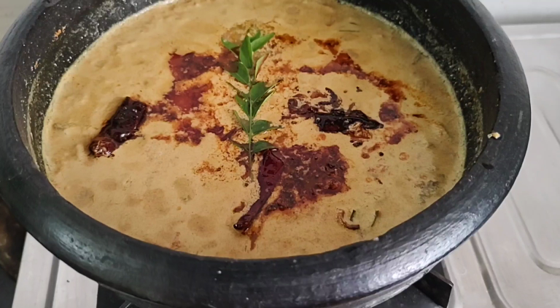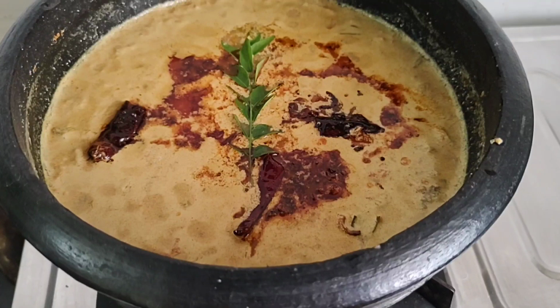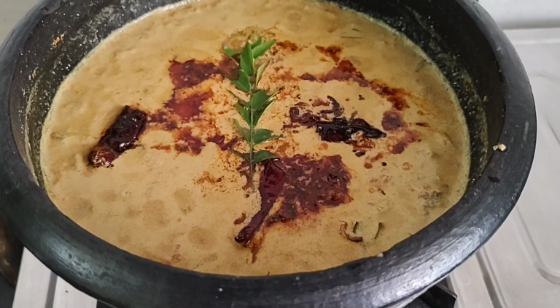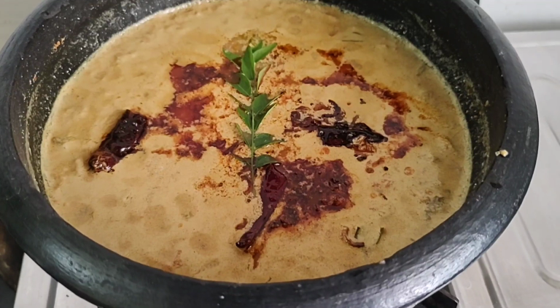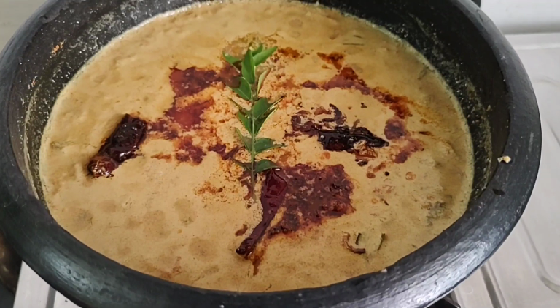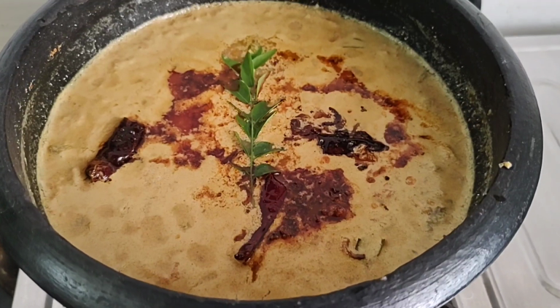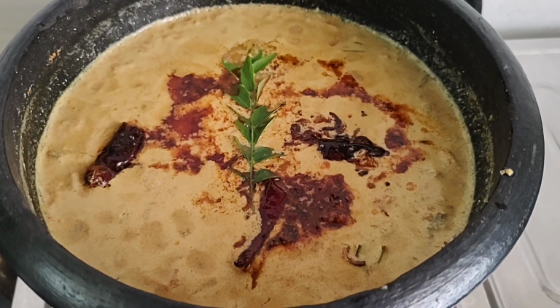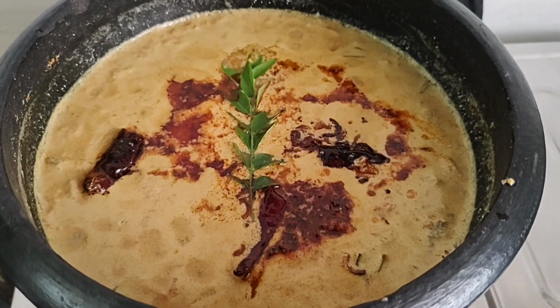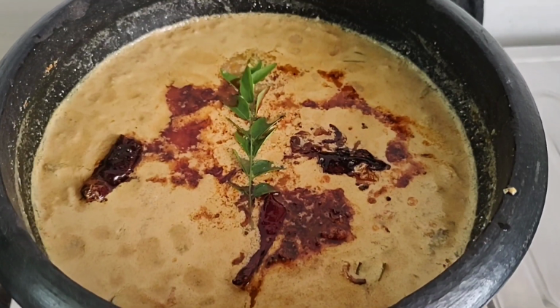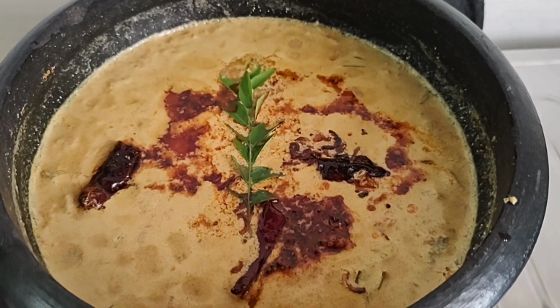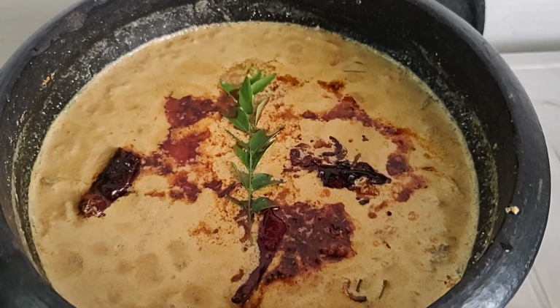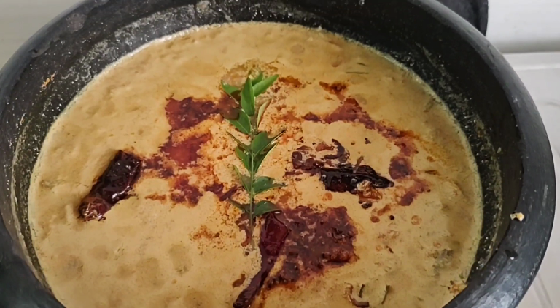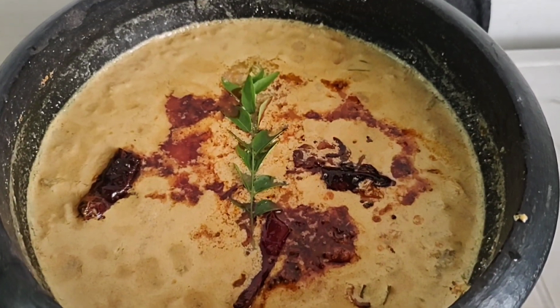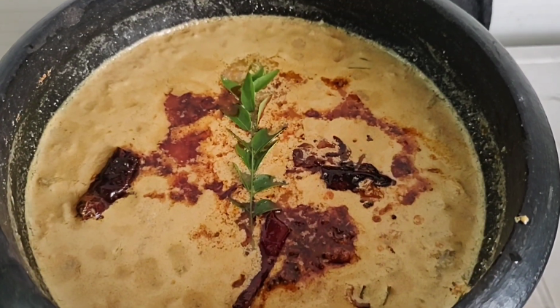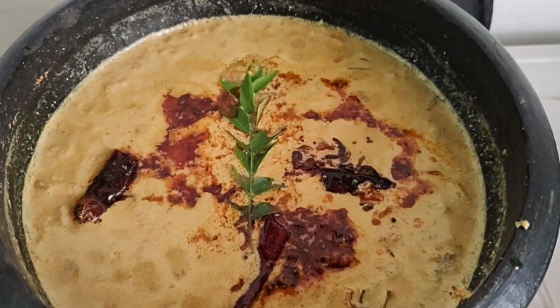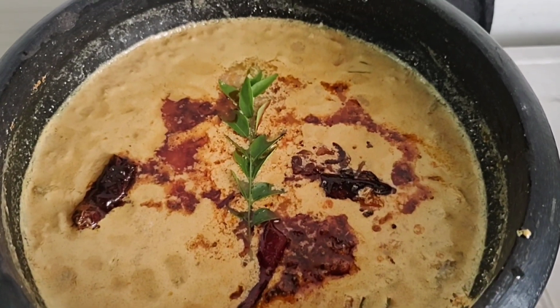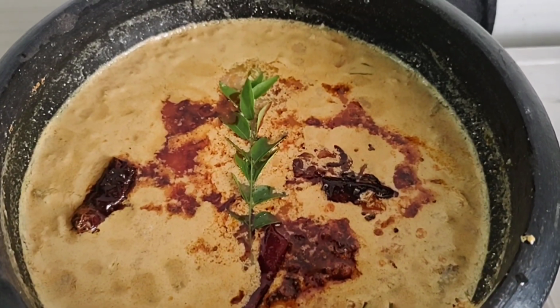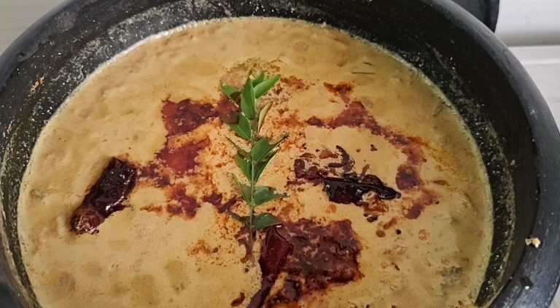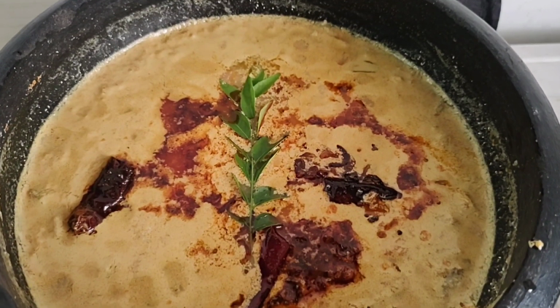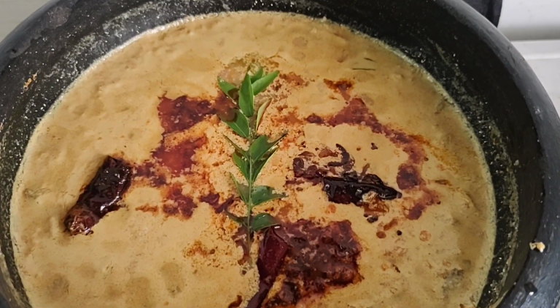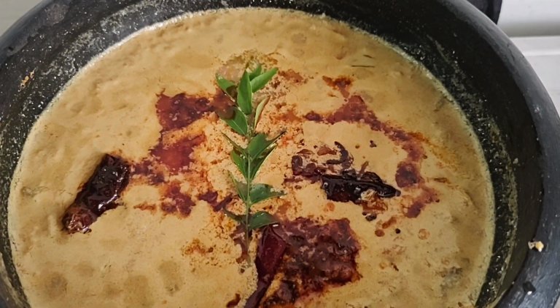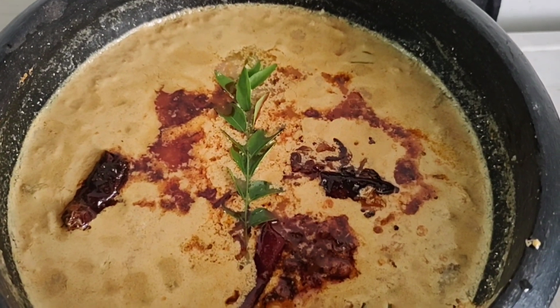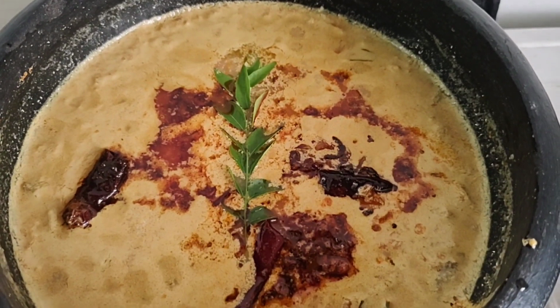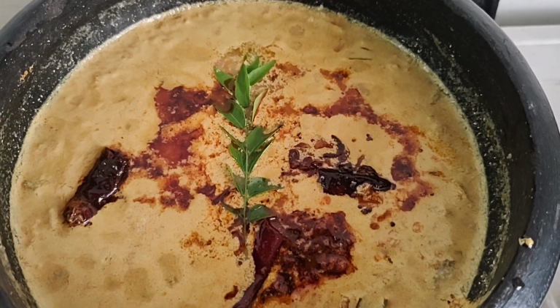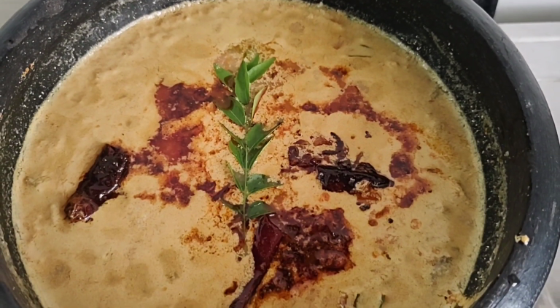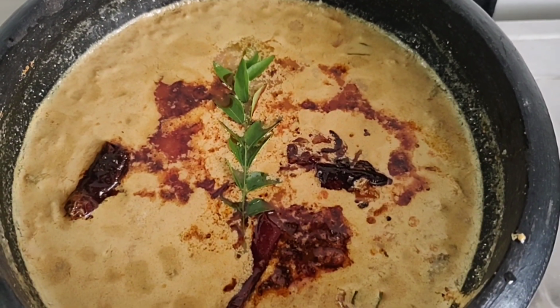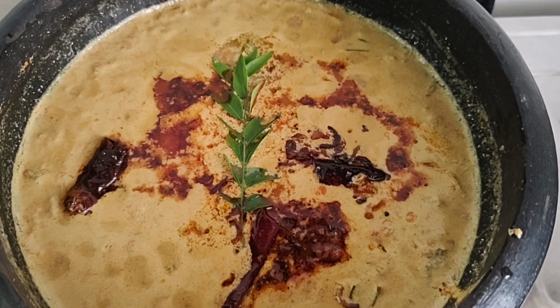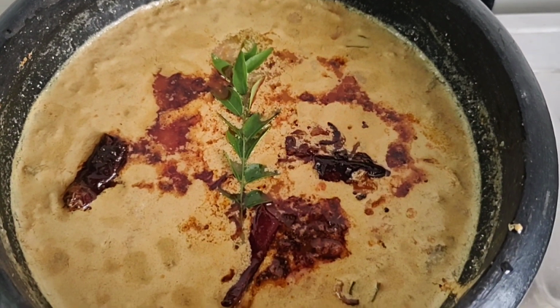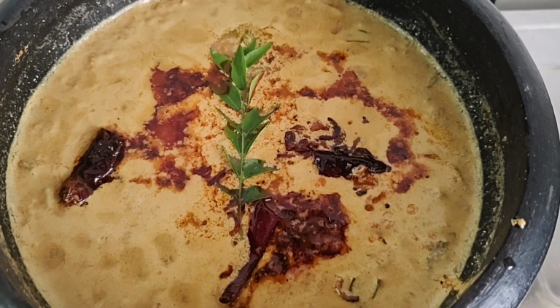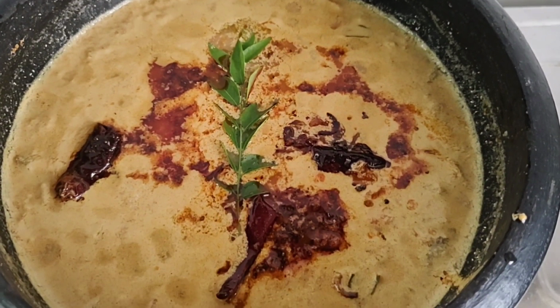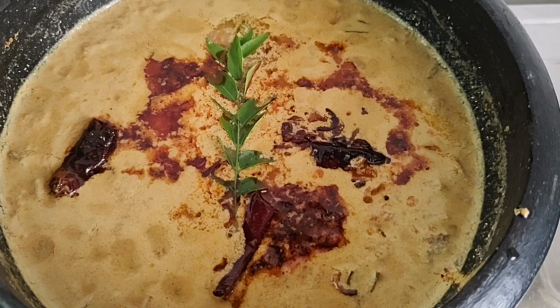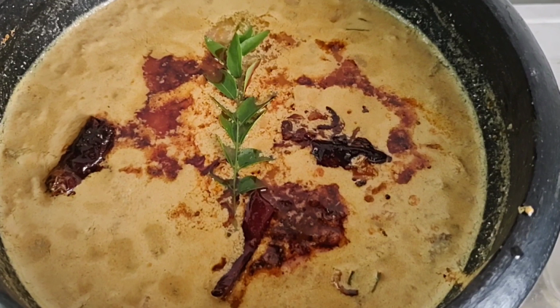Hello everyone, welcome to our new video. How is this recipe?